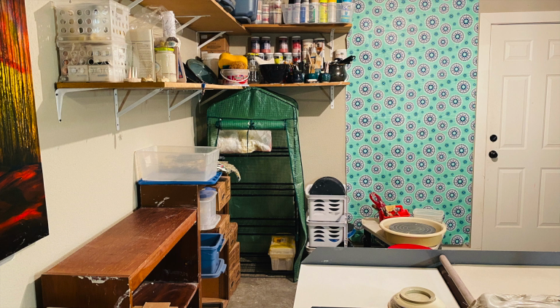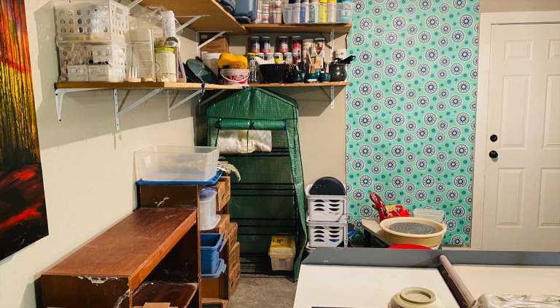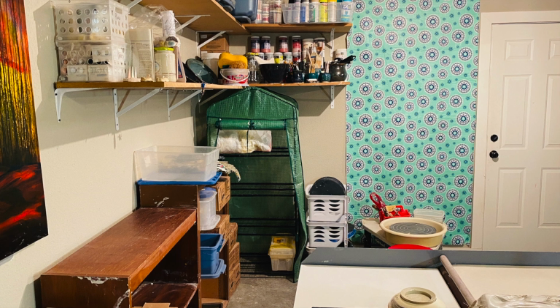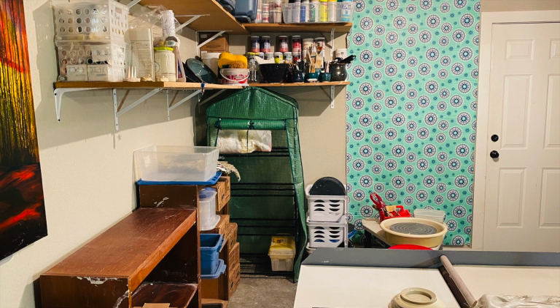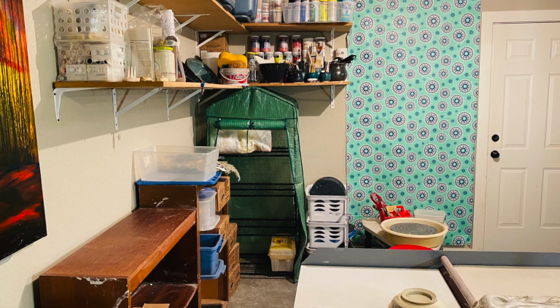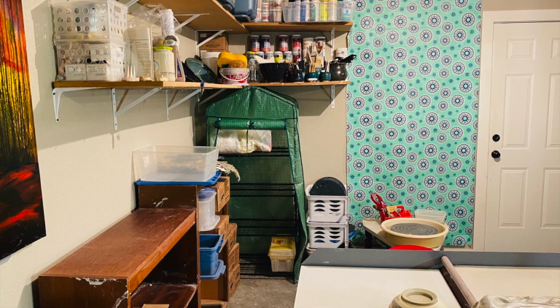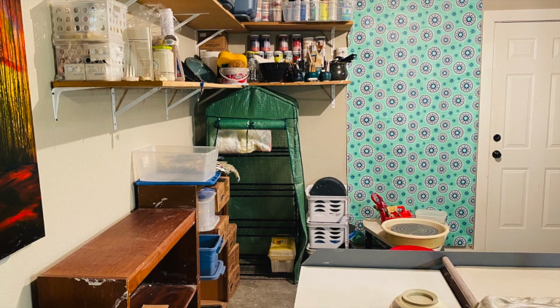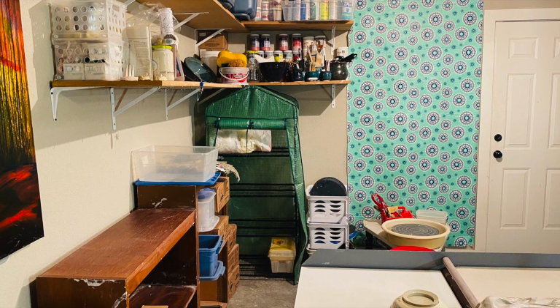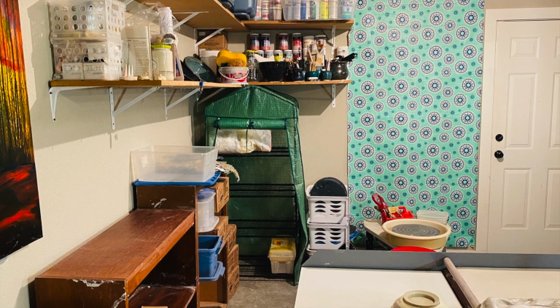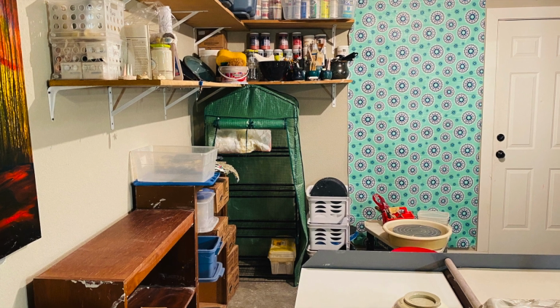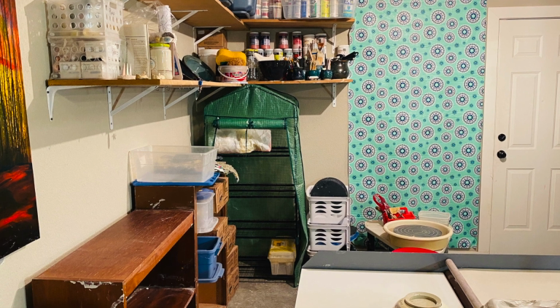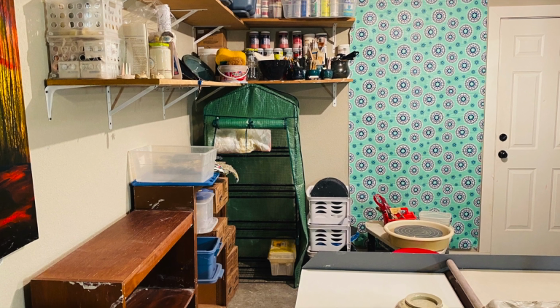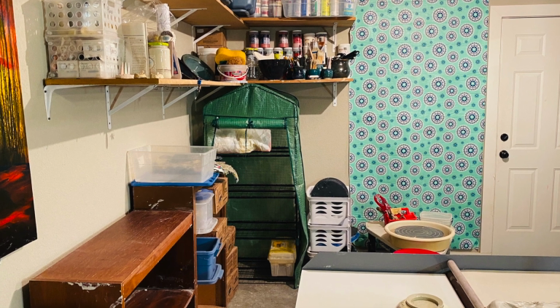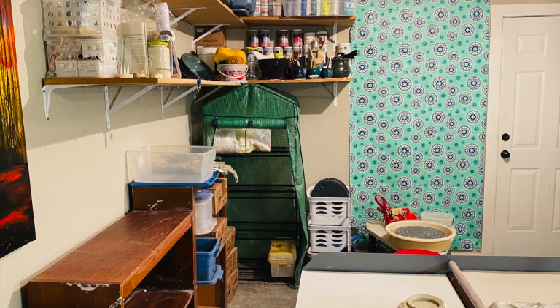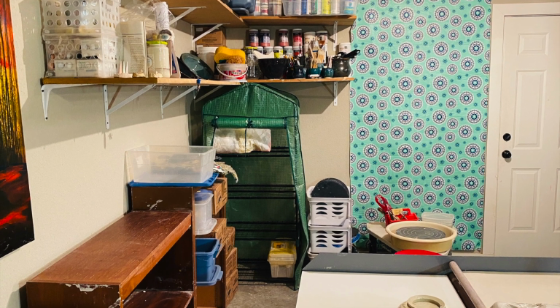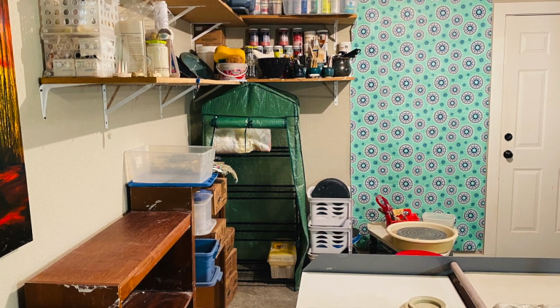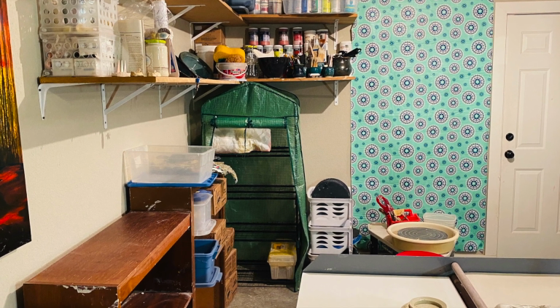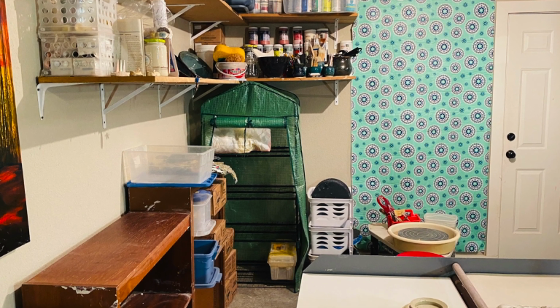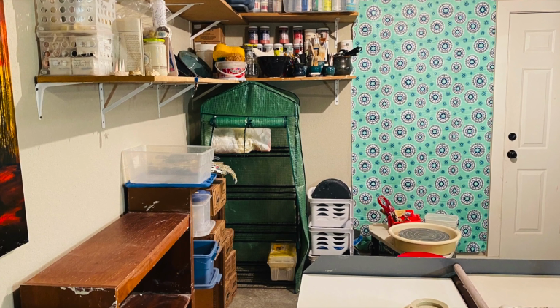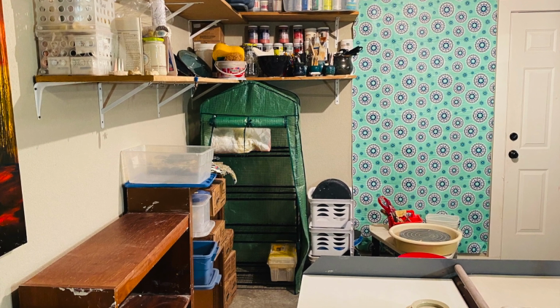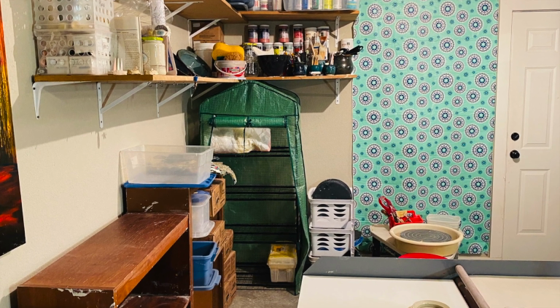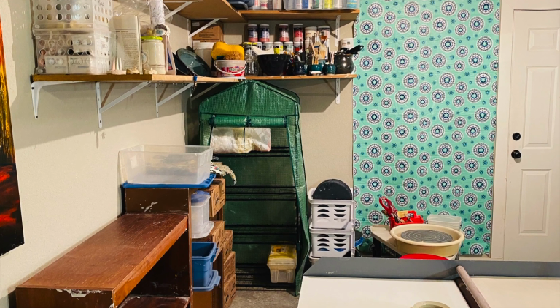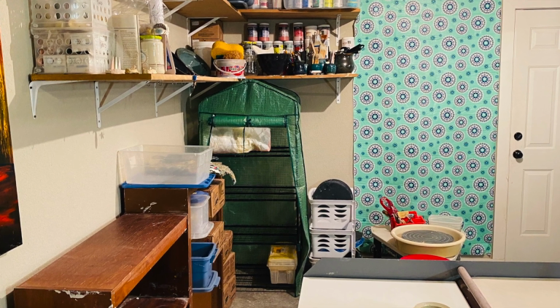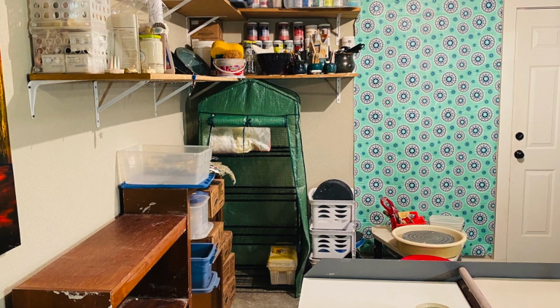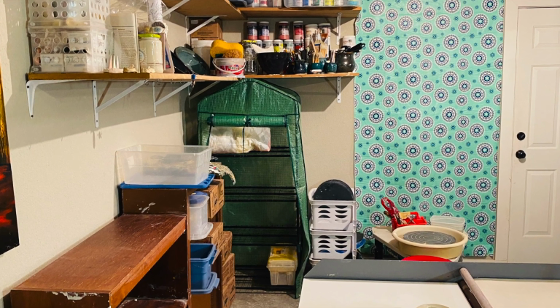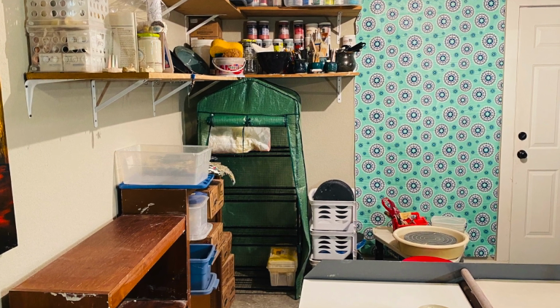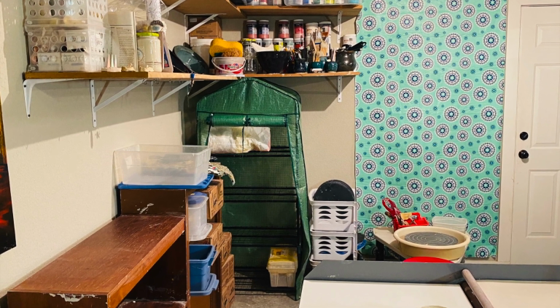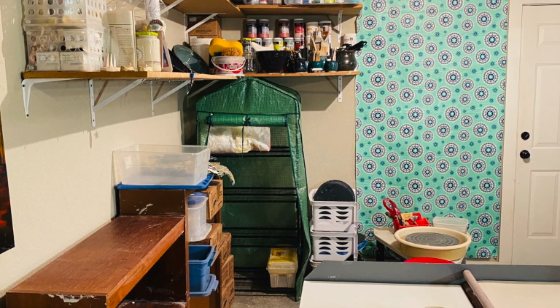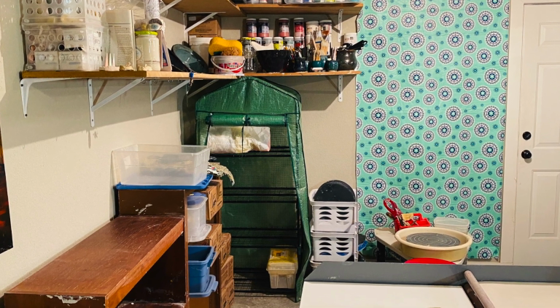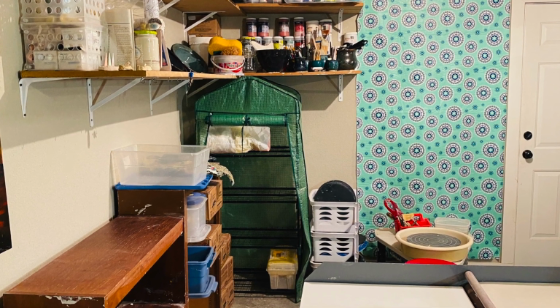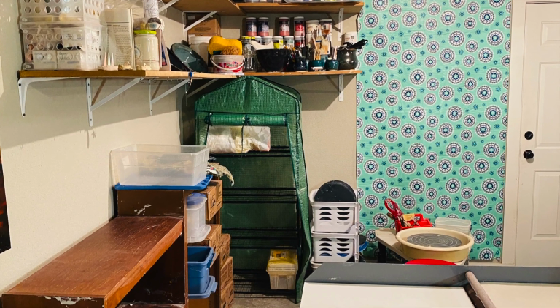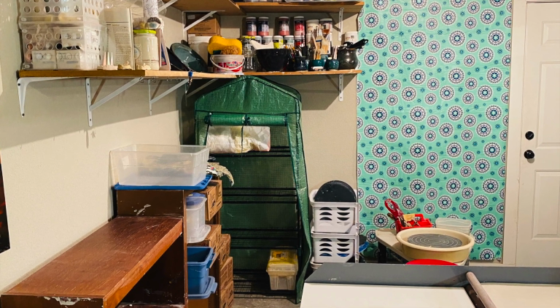So there's the quick tour of my studio space. Thanks for watching!